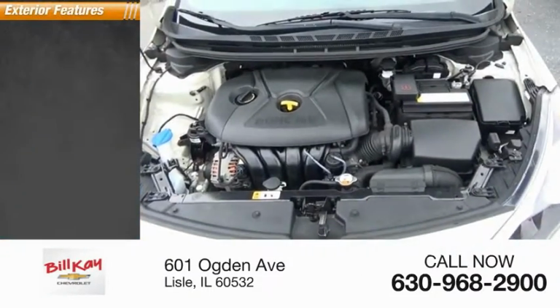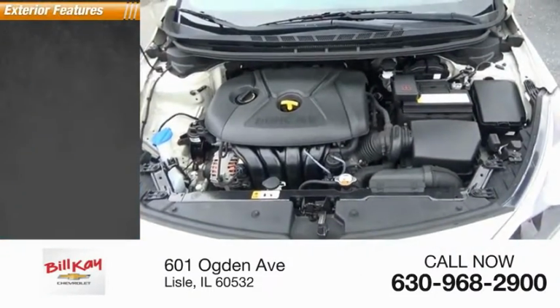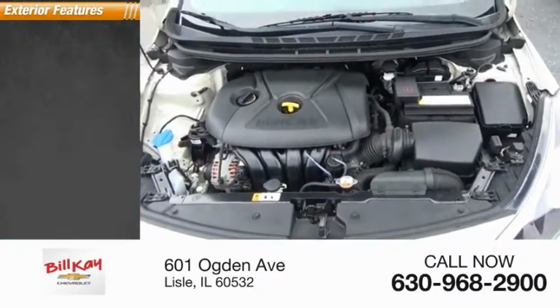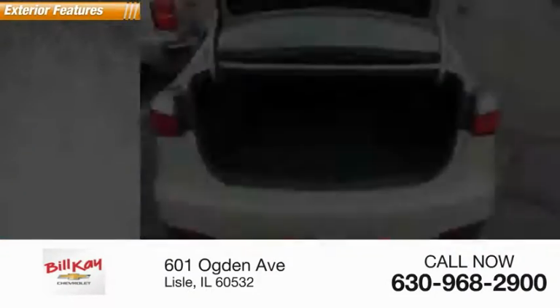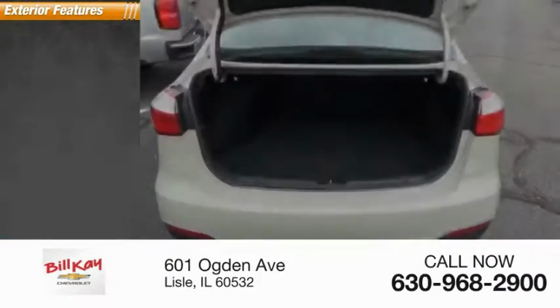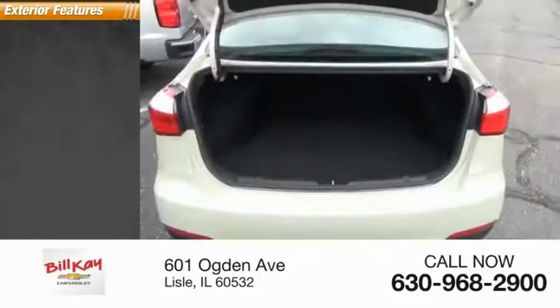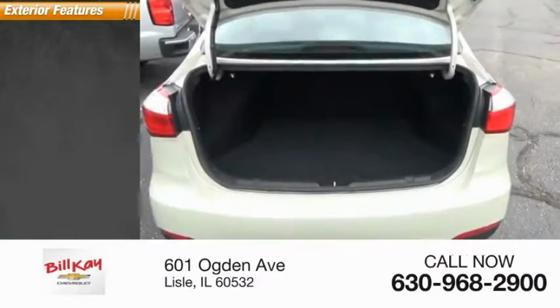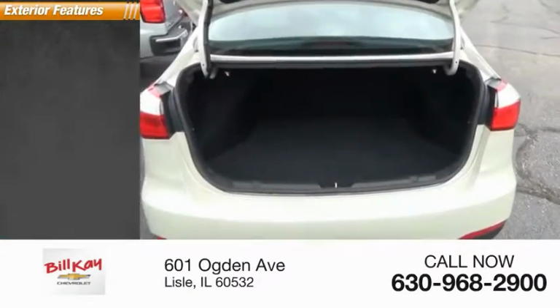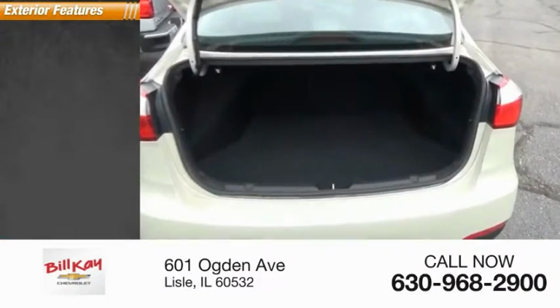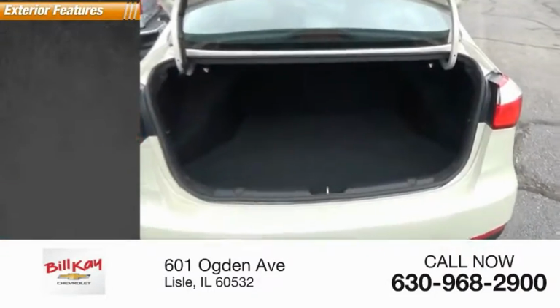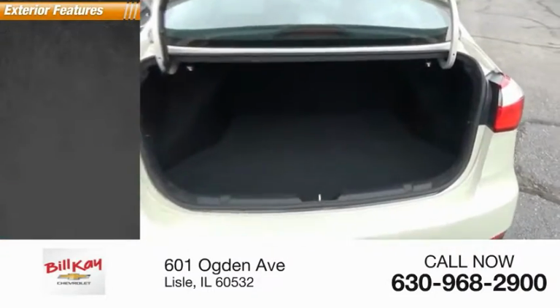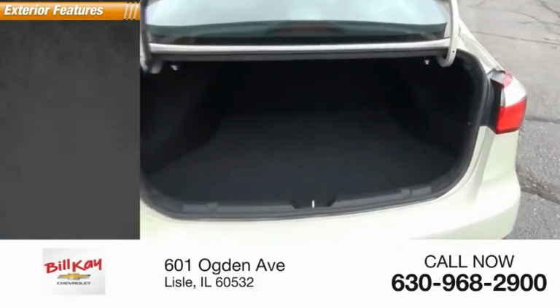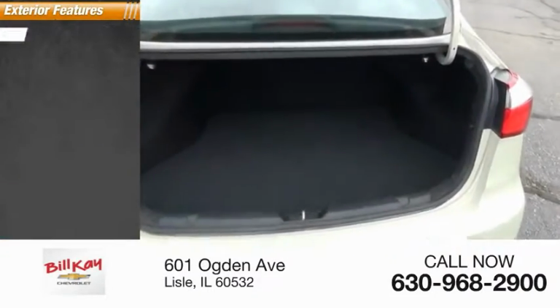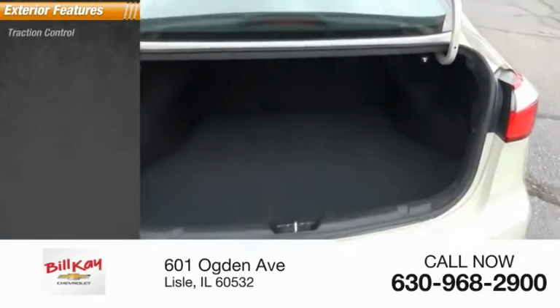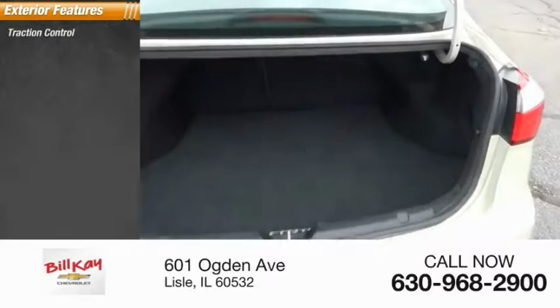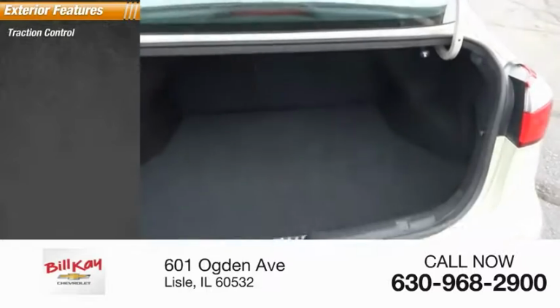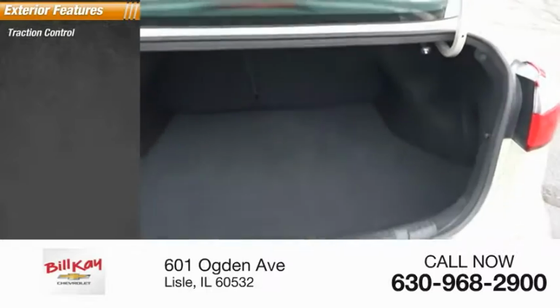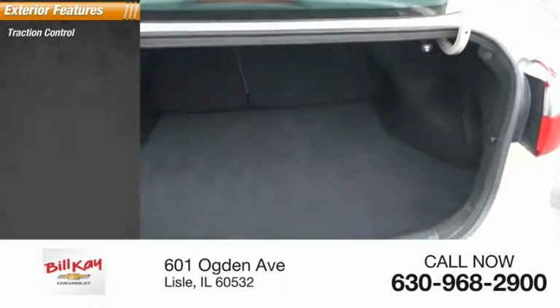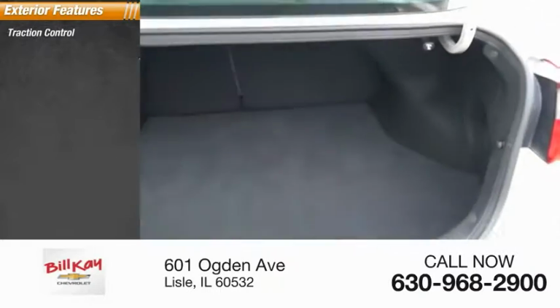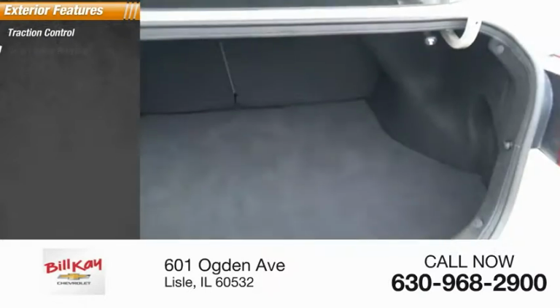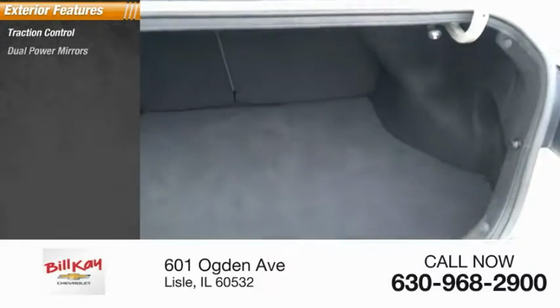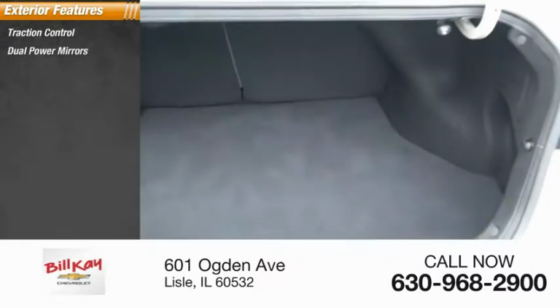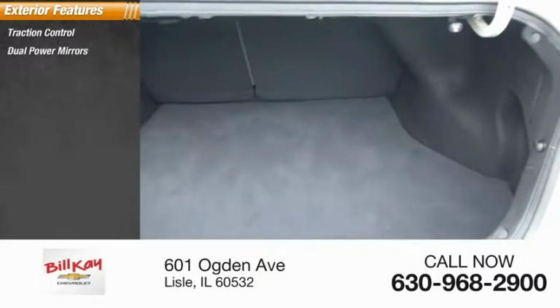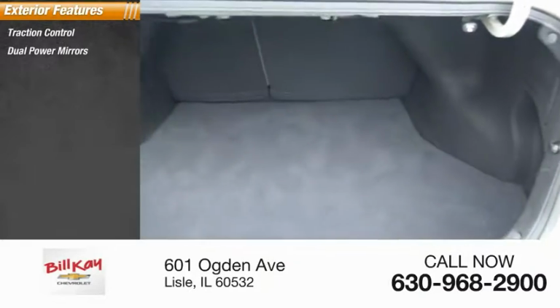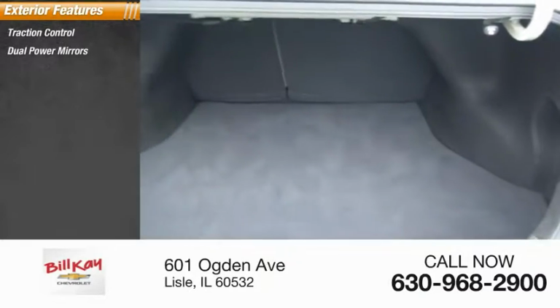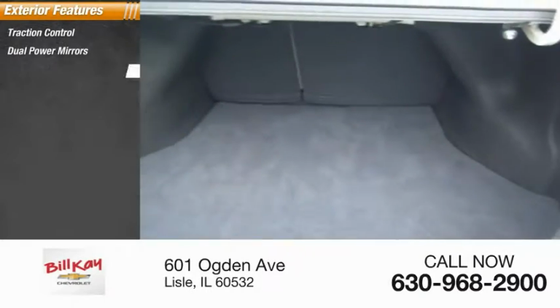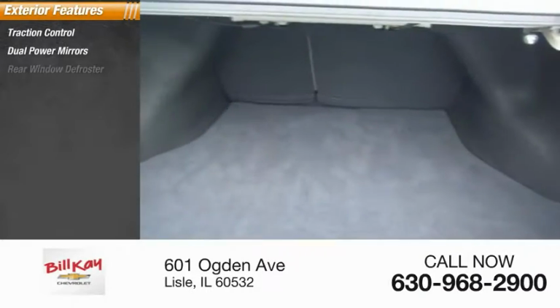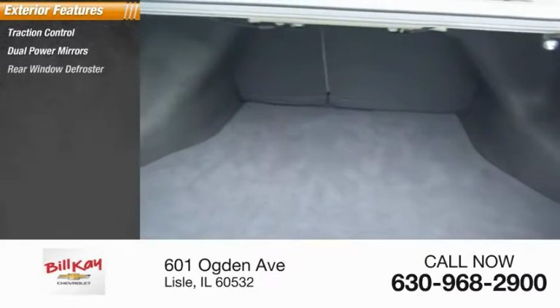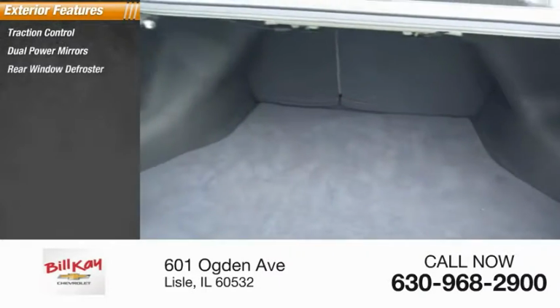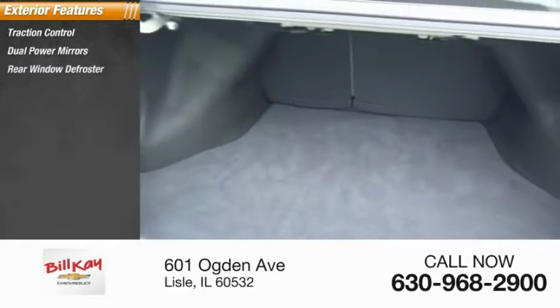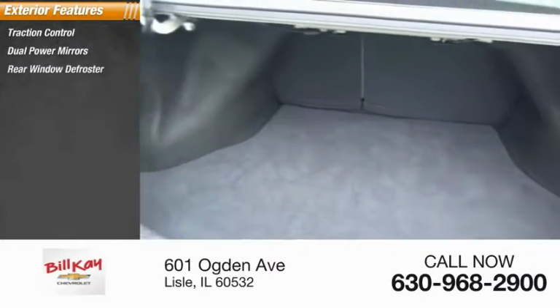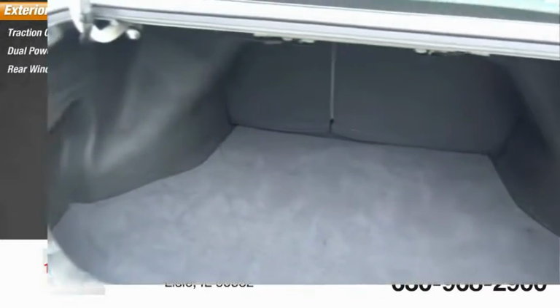Here are some of this vehicle's great options: traction control, dual power mirrors, and rear window defroster.